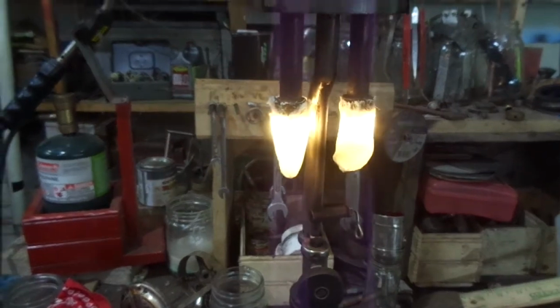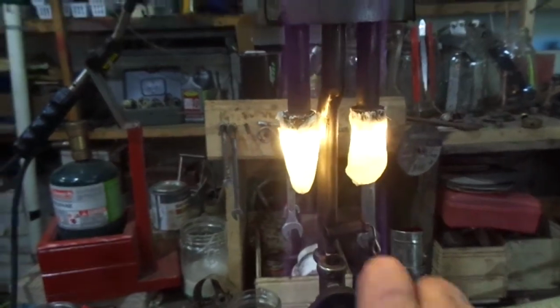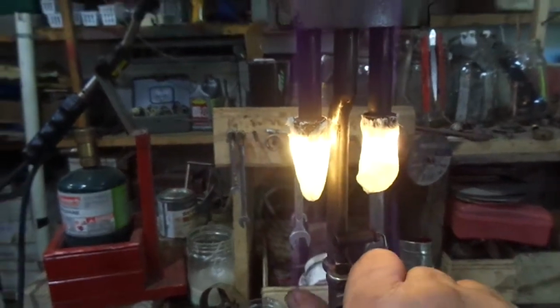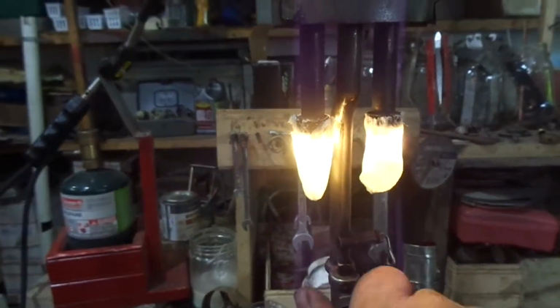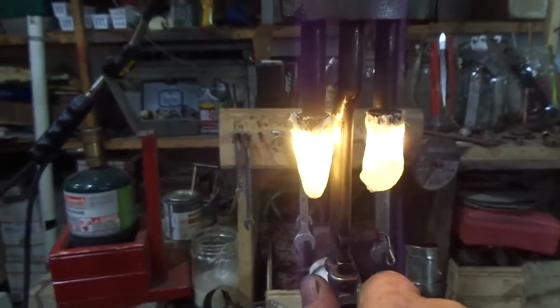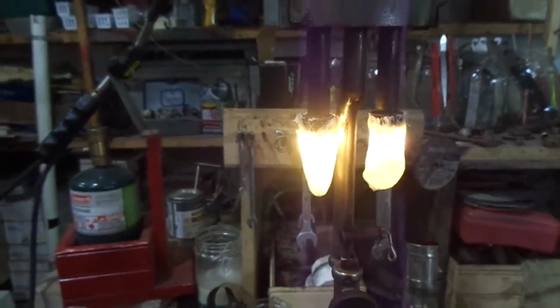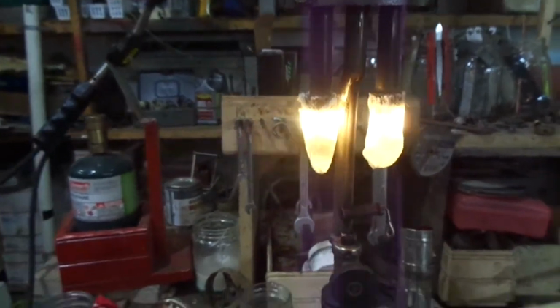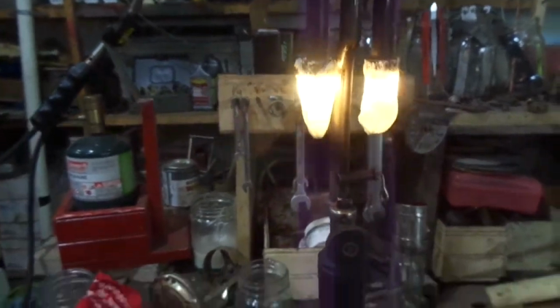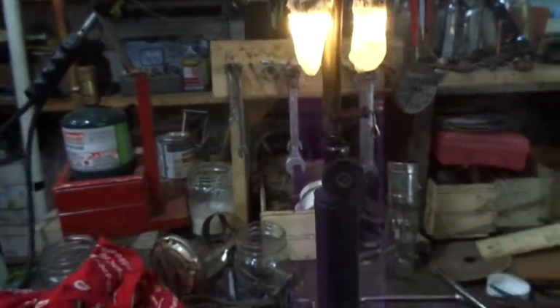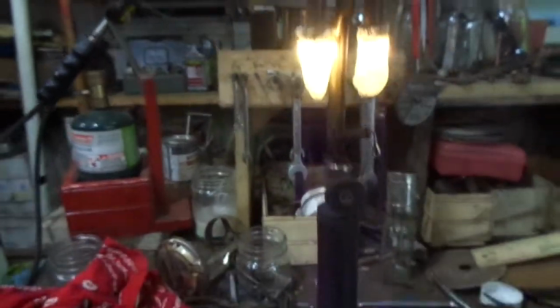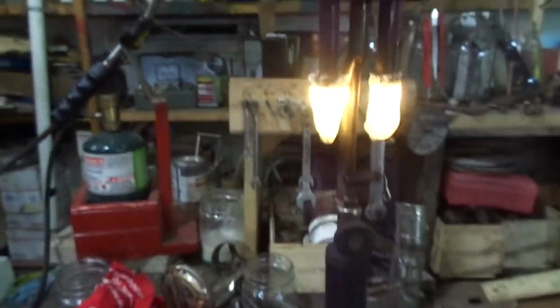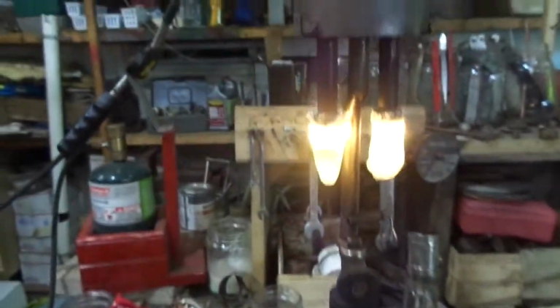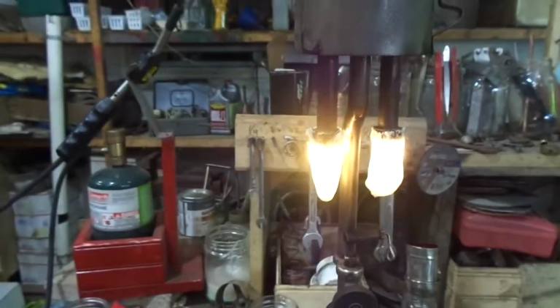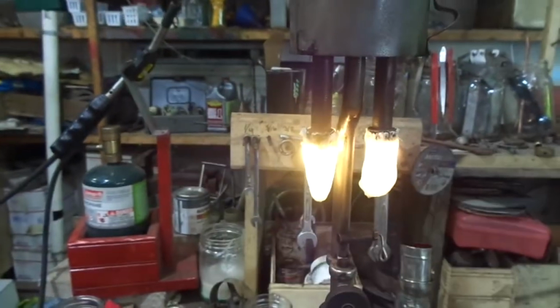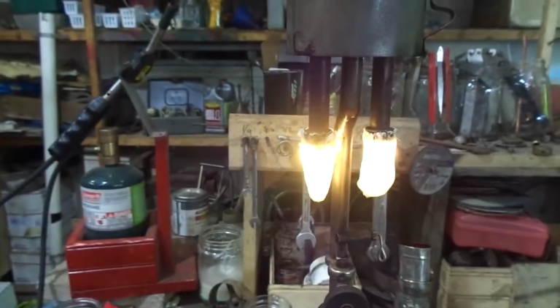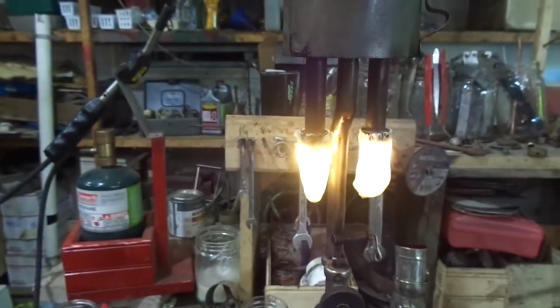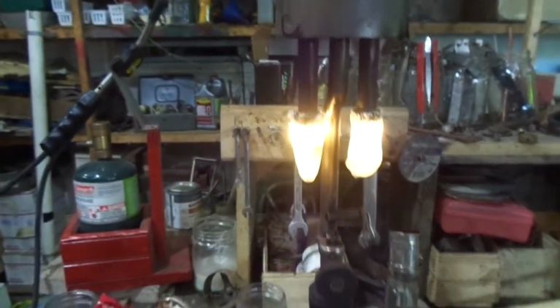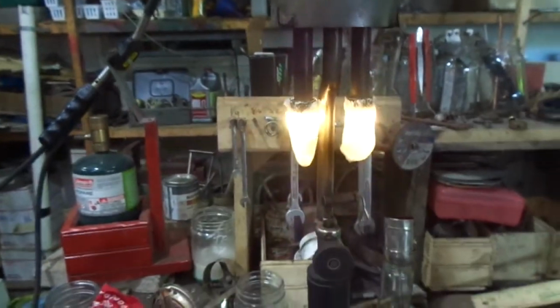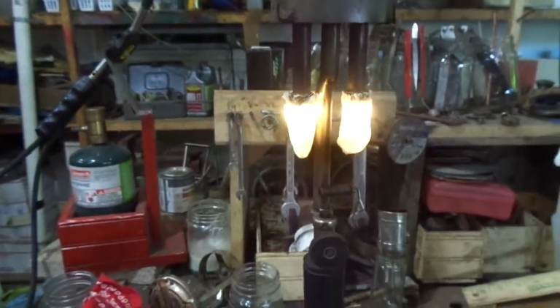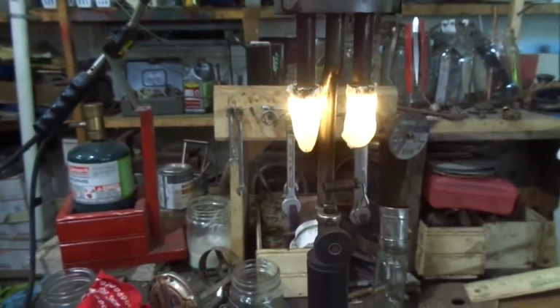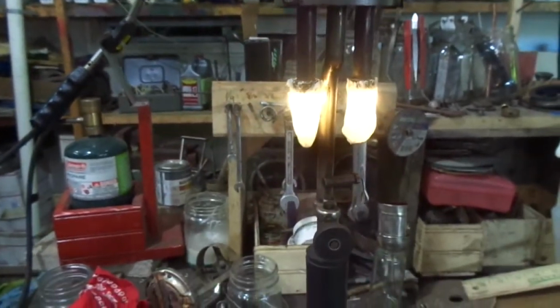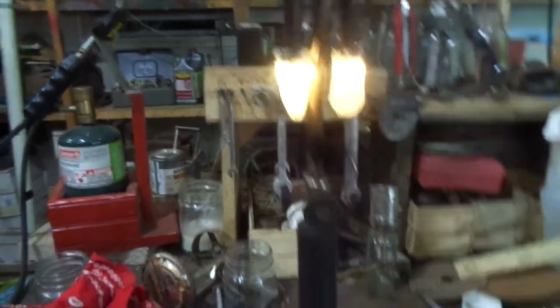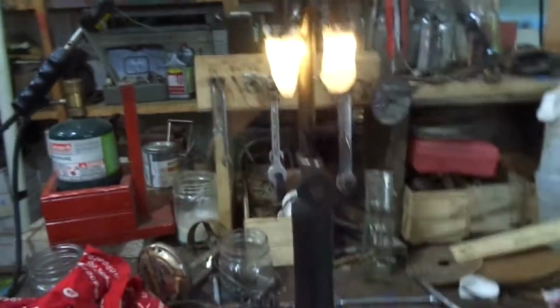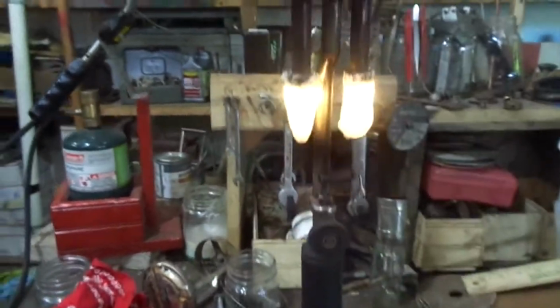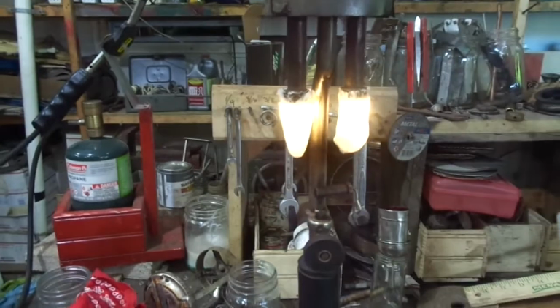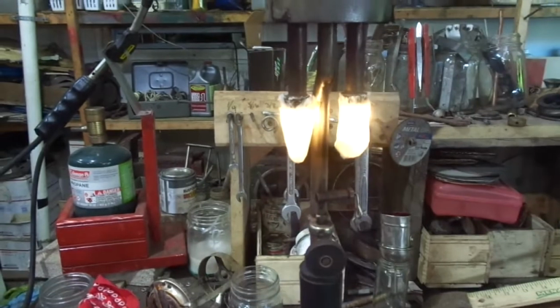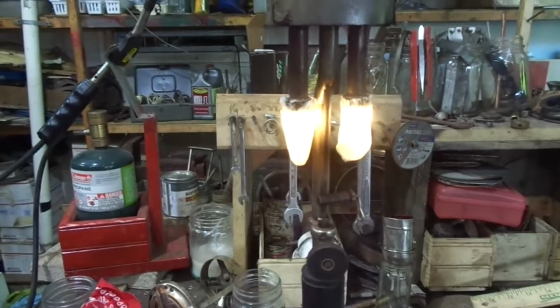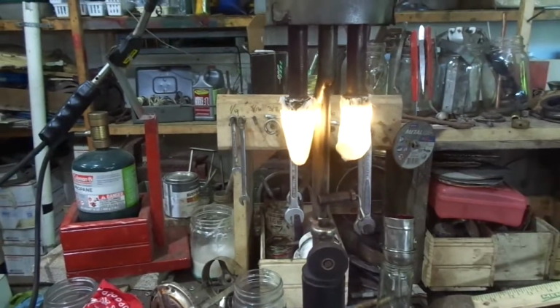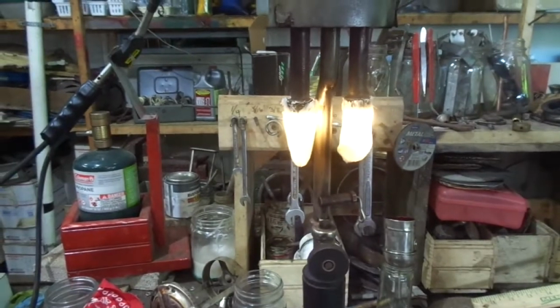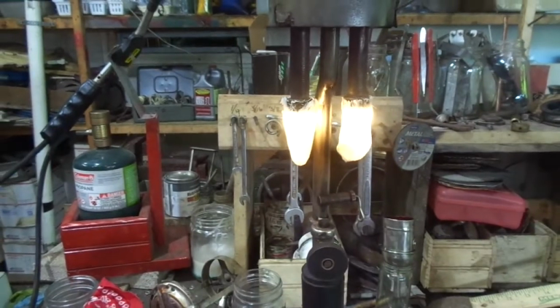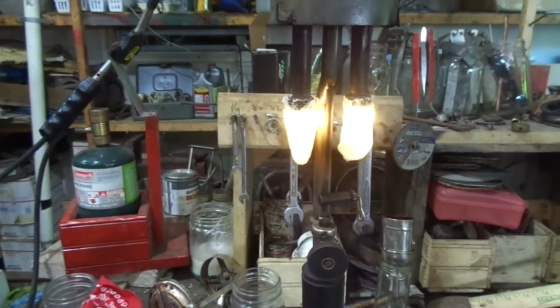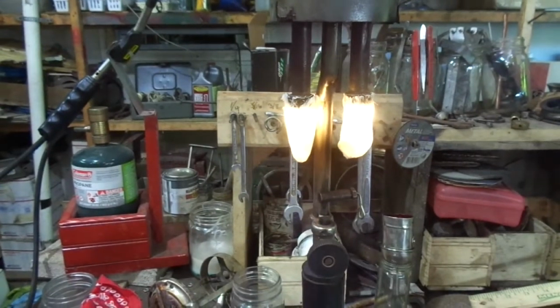Those hold a lot of fuel in them, so when you turn it off, it takes a while for it to burn off. I think you can see it's starting to dim a little bit now.